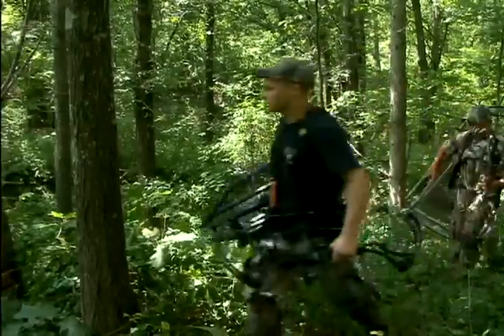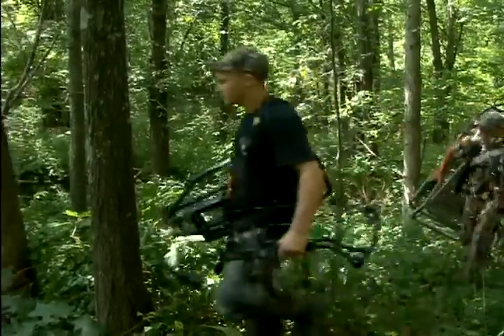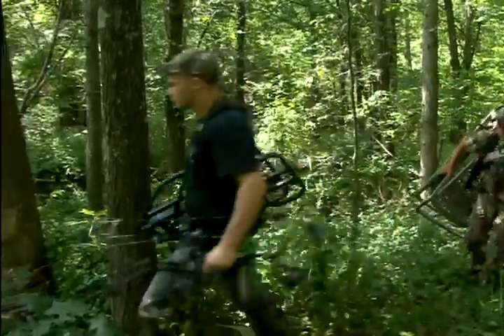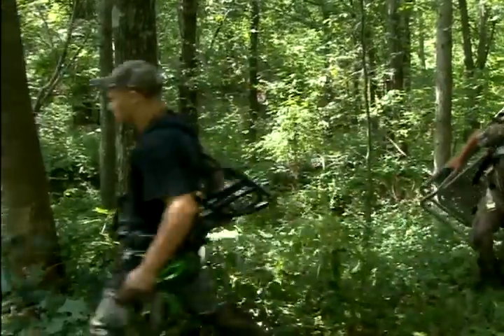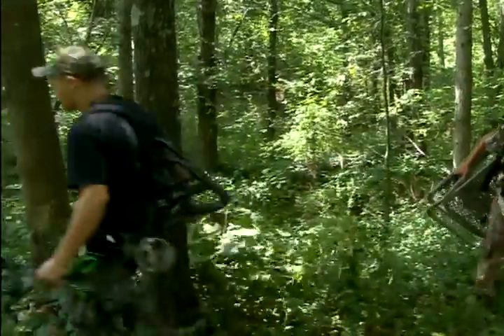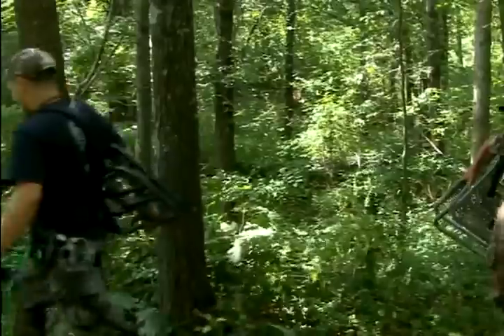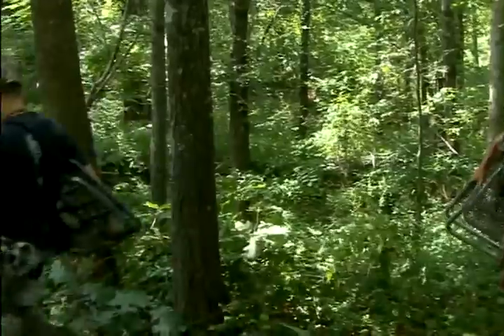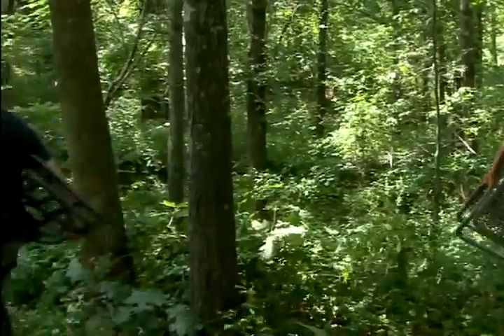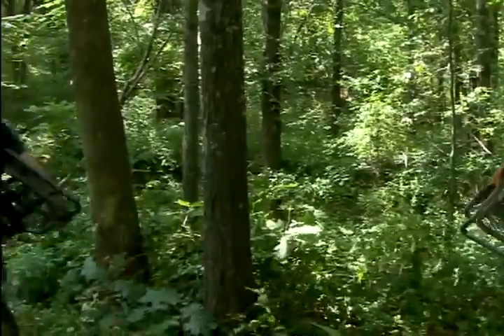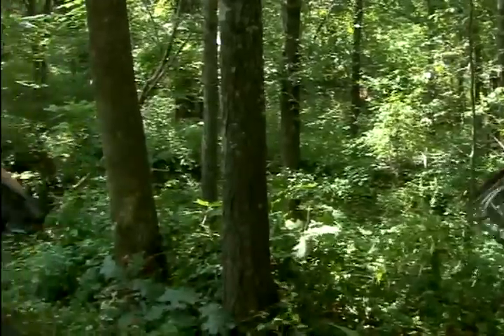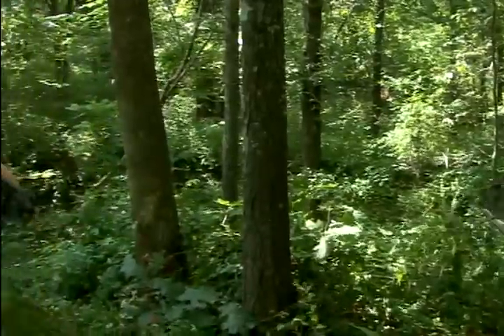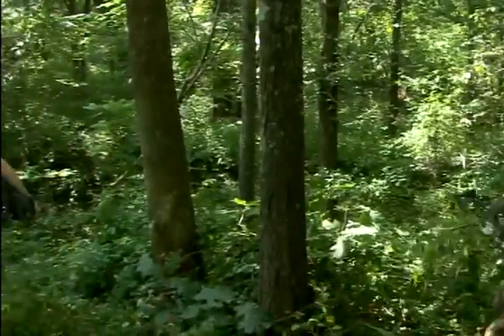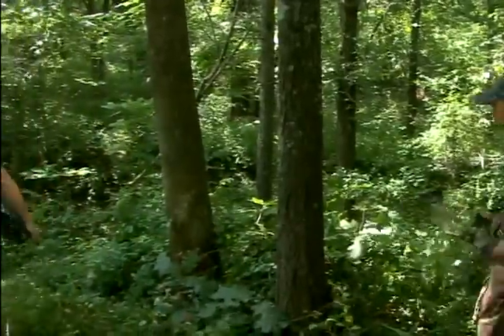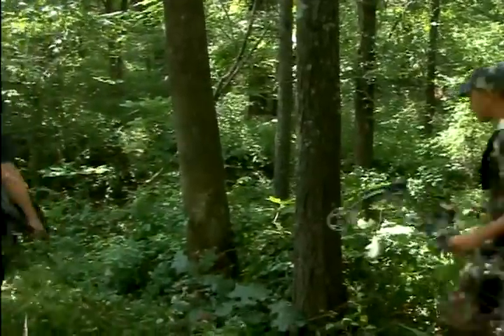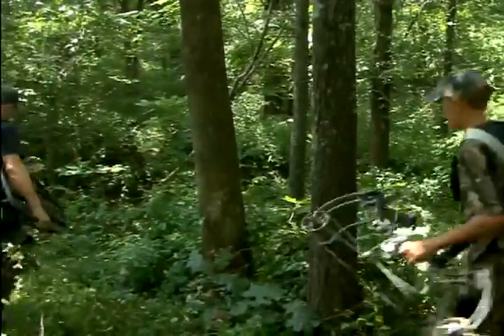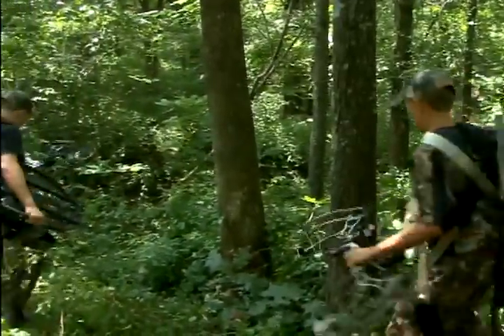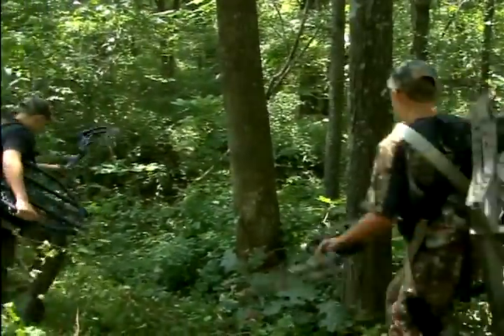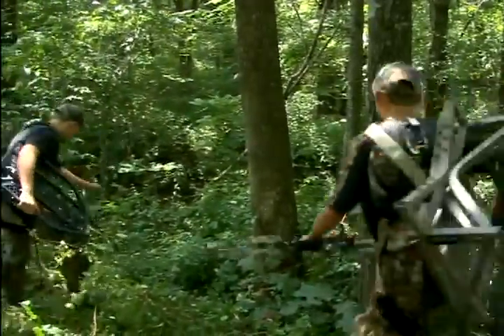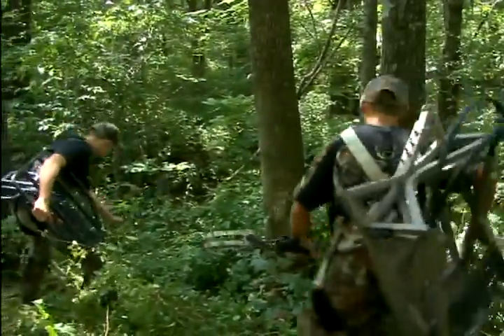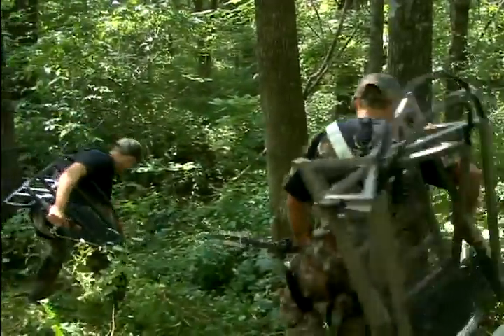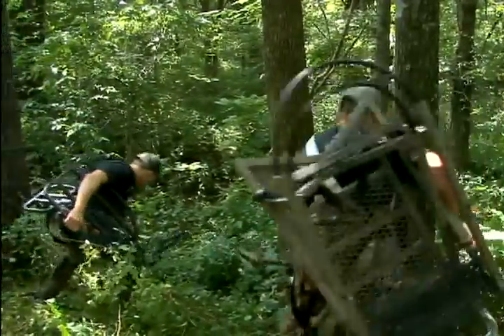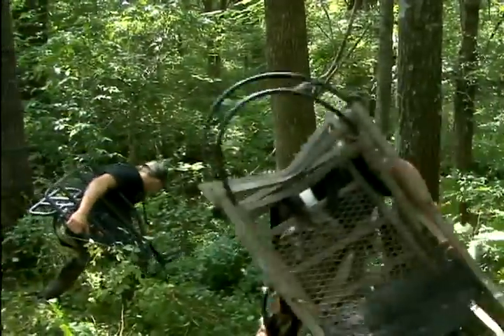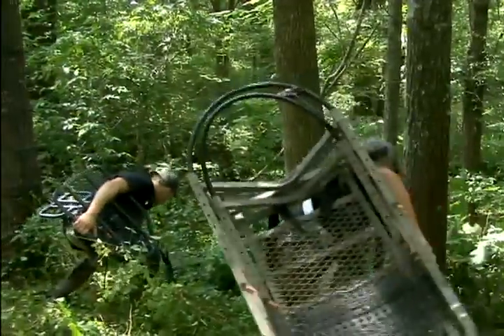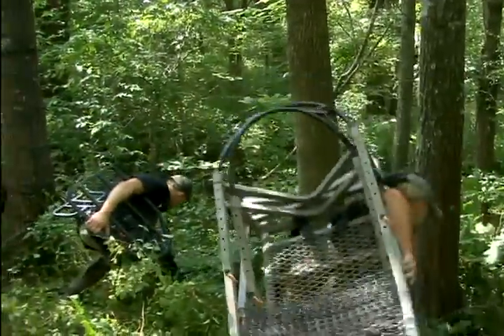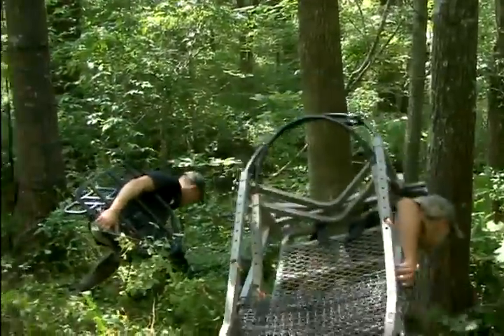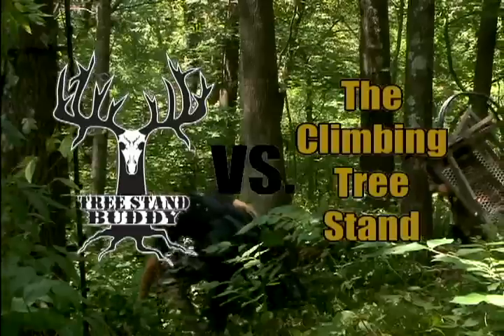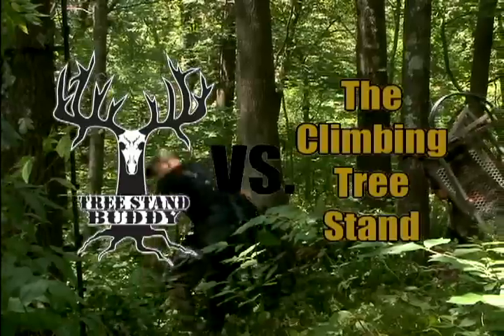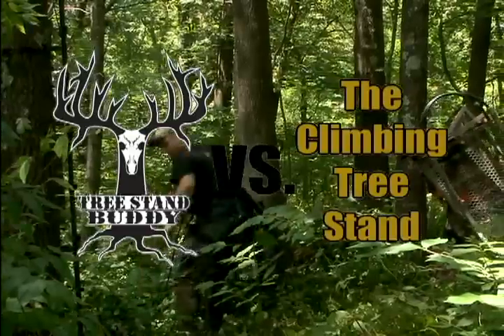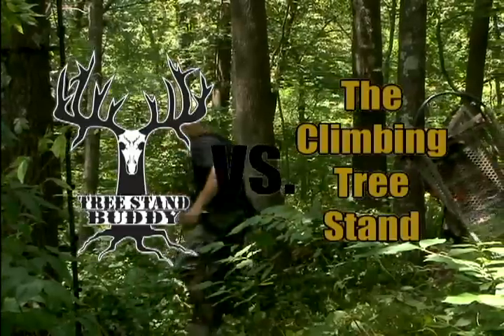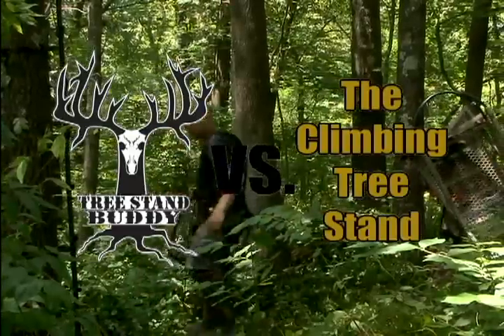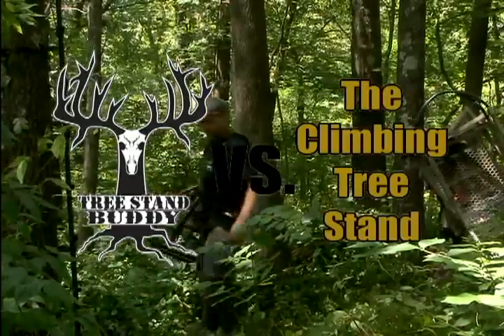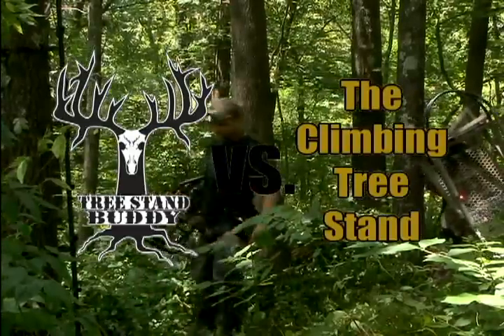Today we hit the woods for the Tree Stand Buddy Challenge. Today's challenger: the climbing tree stand.